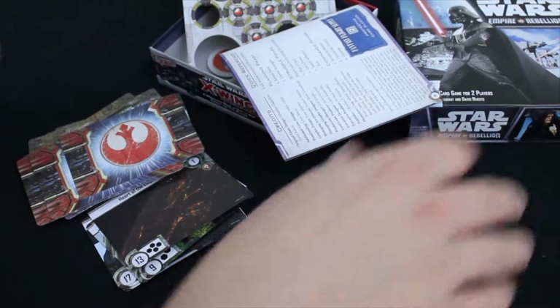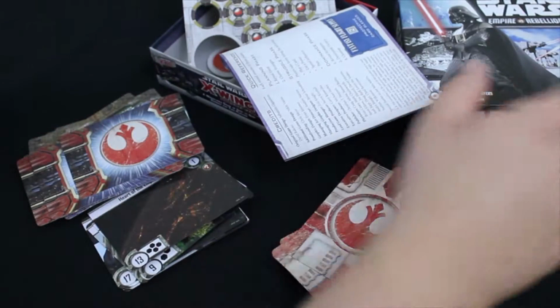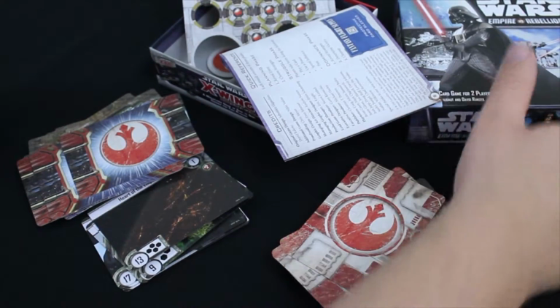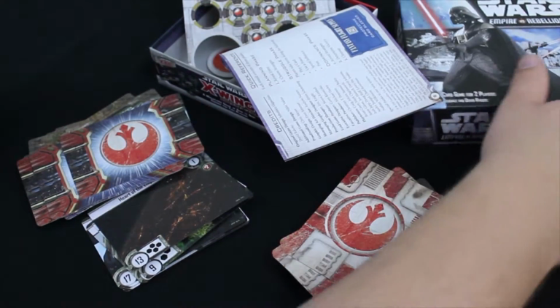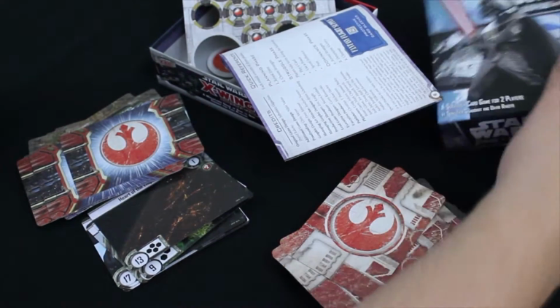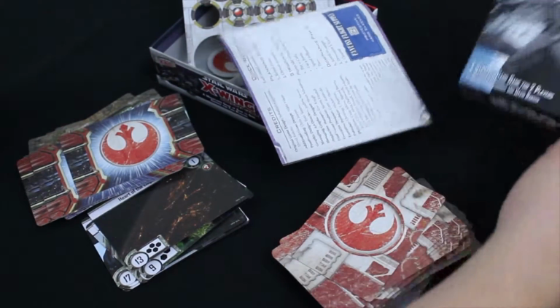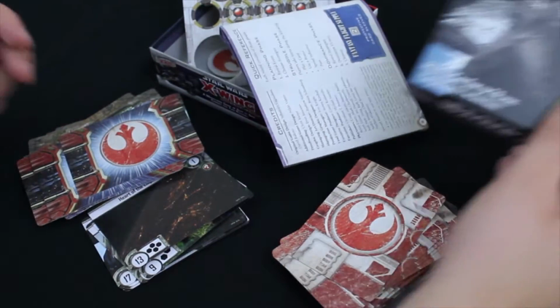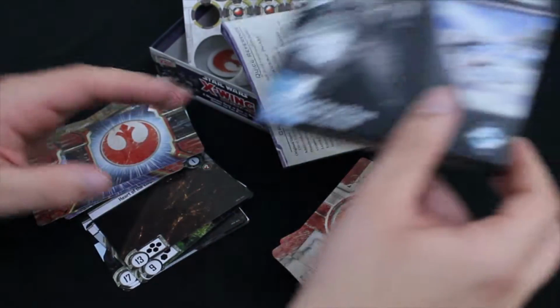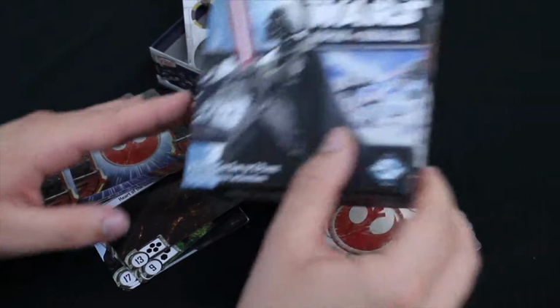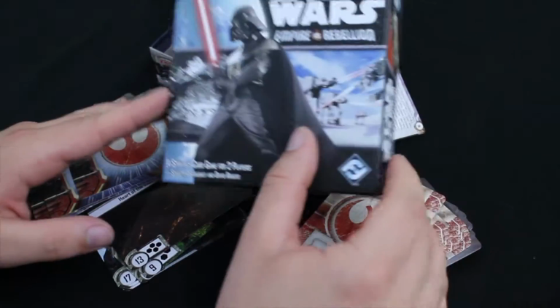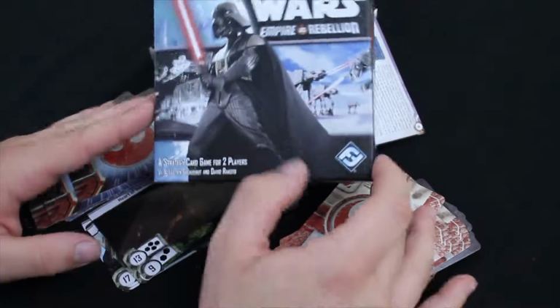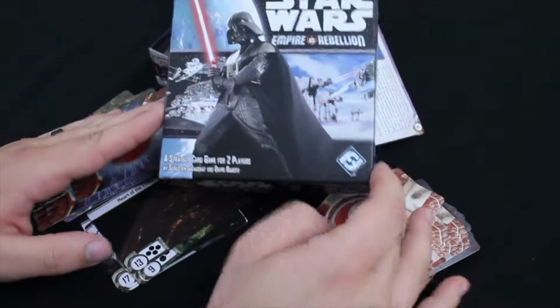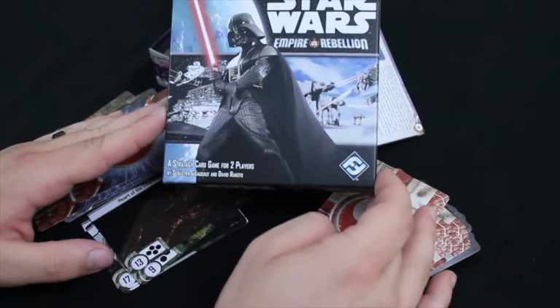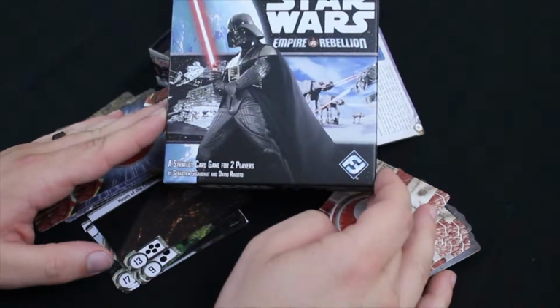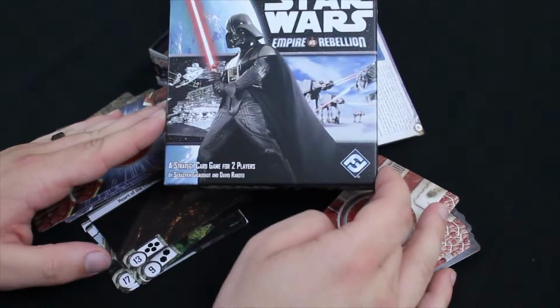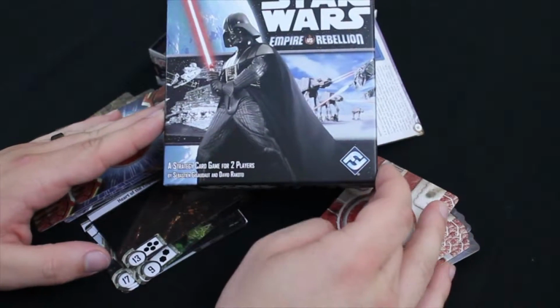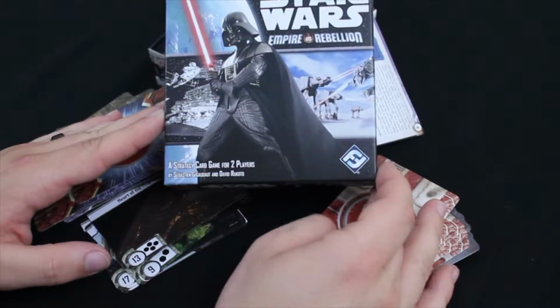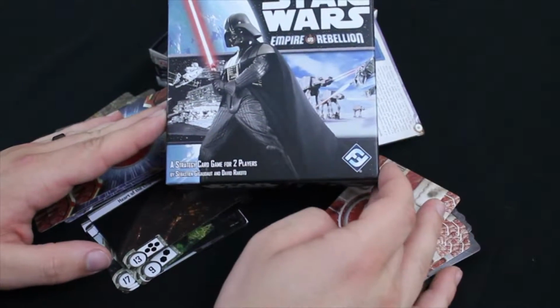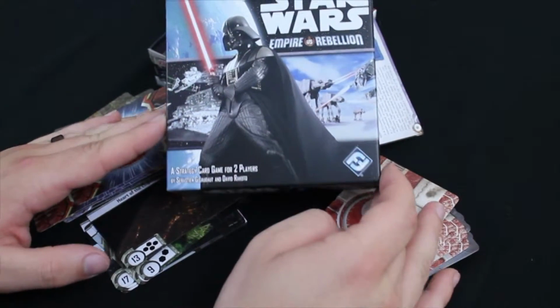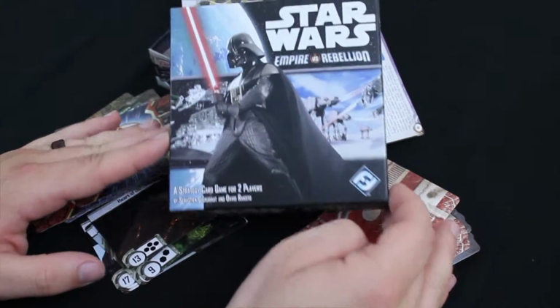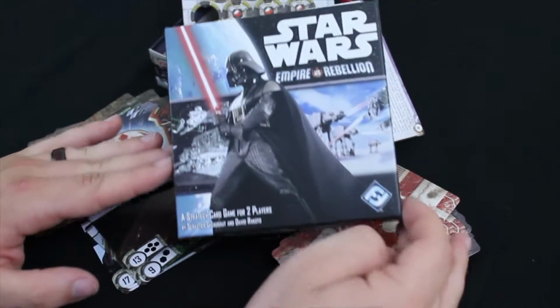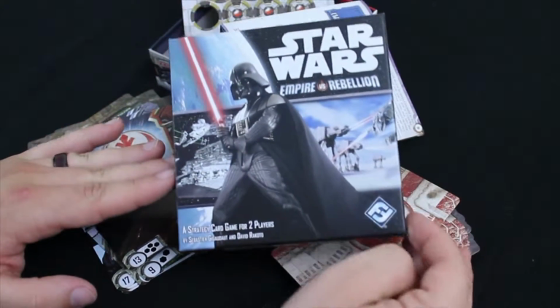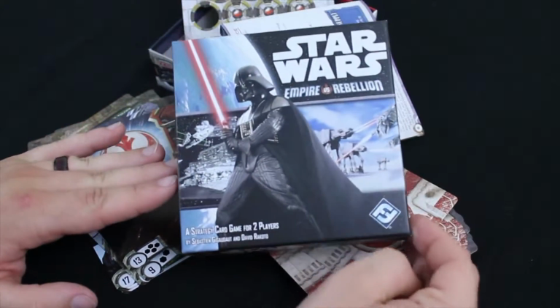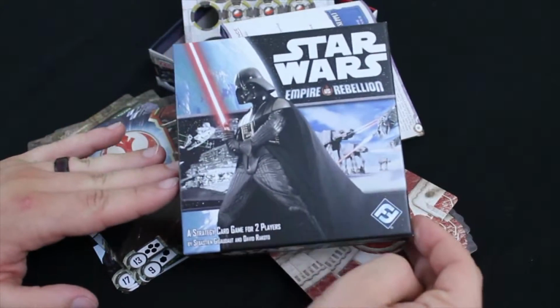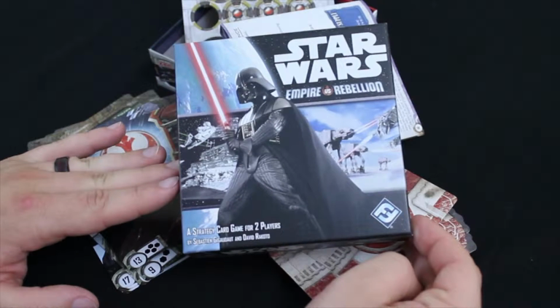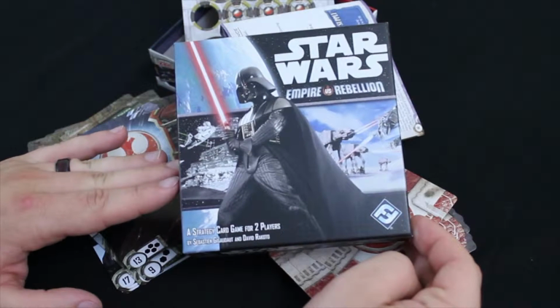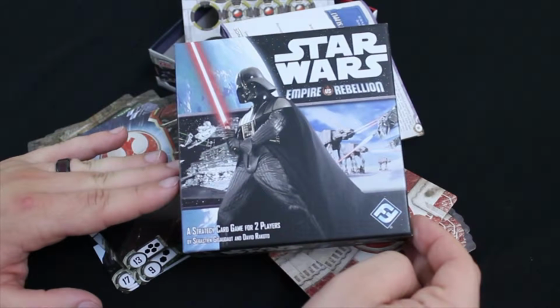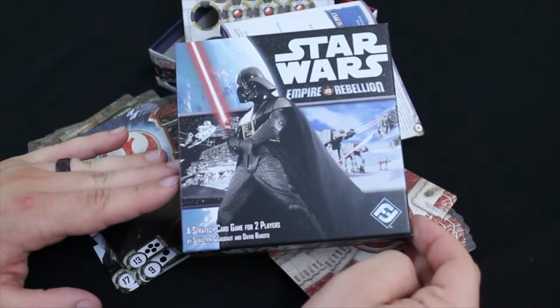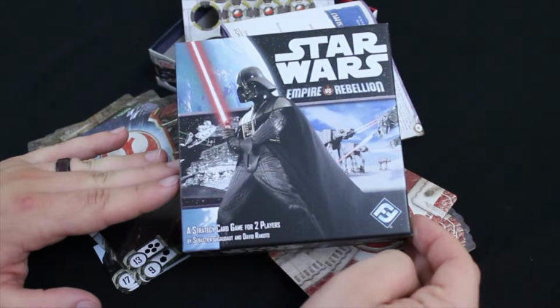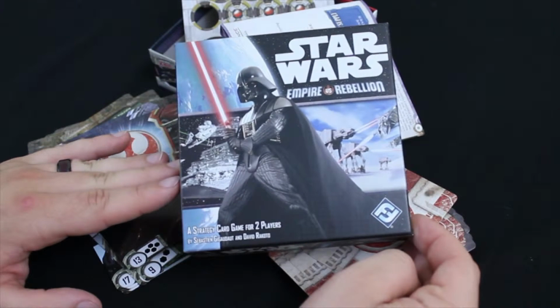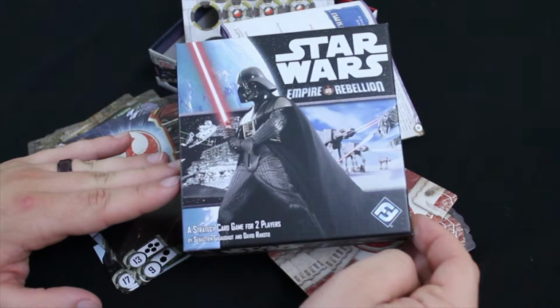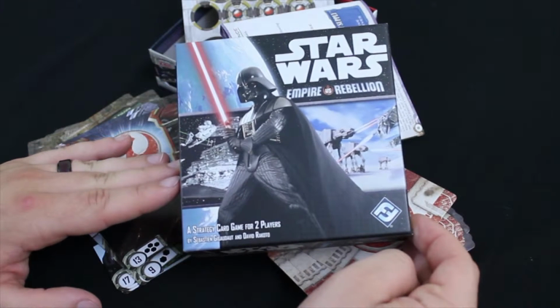Well, that was our unboxing of Star Wars Empire vs. Rebellion by Fantasy Flight Games.